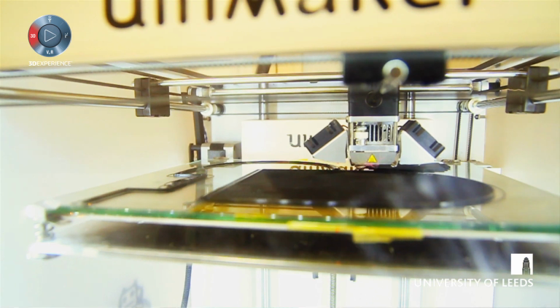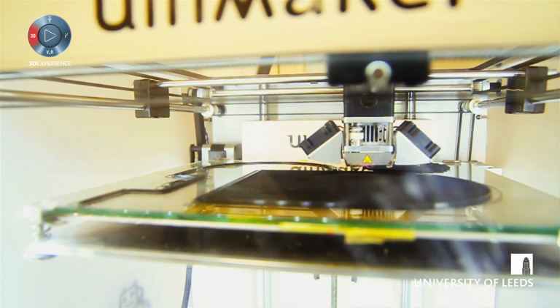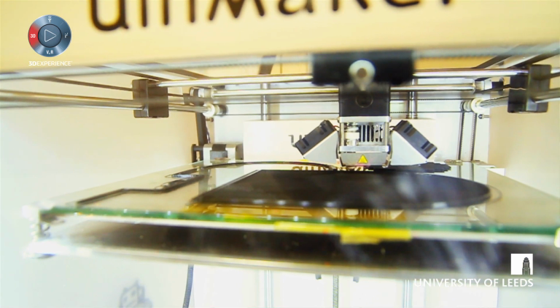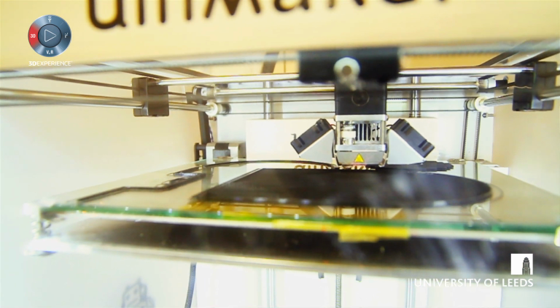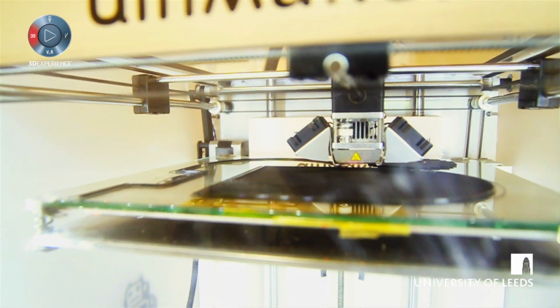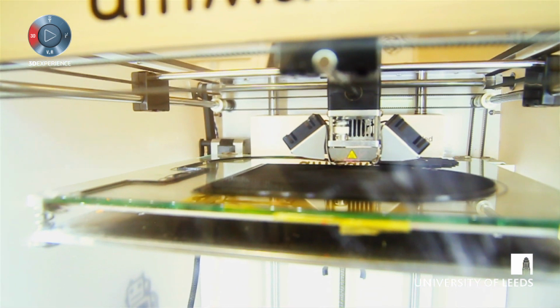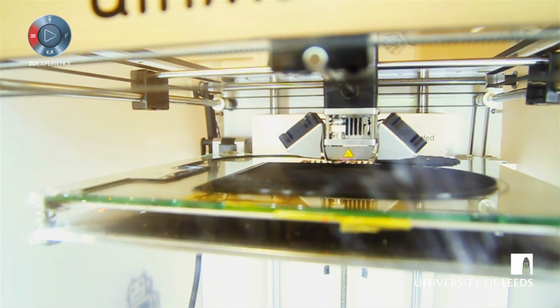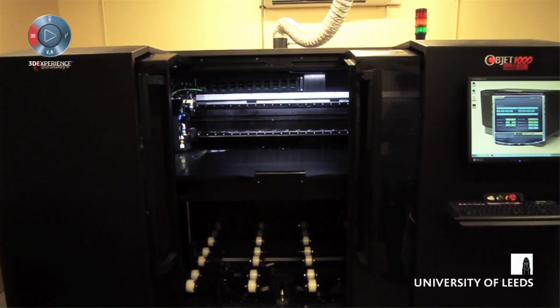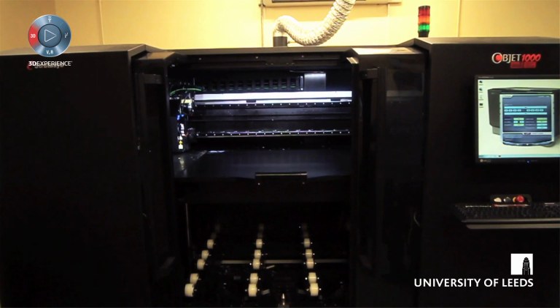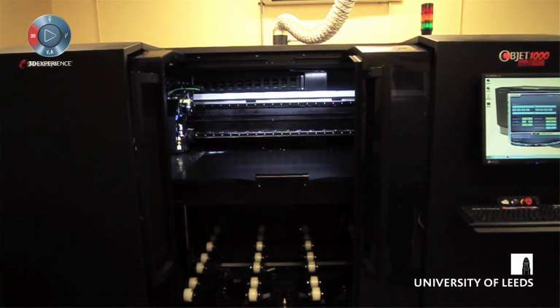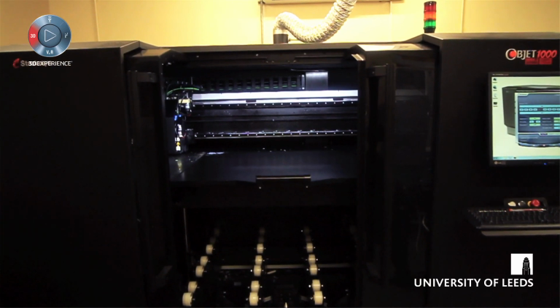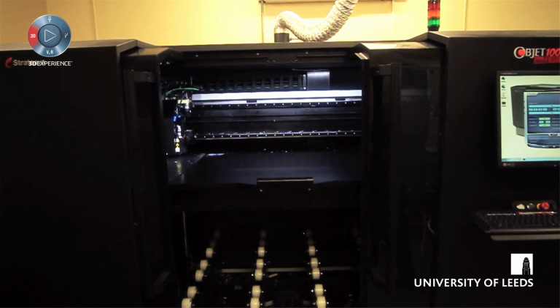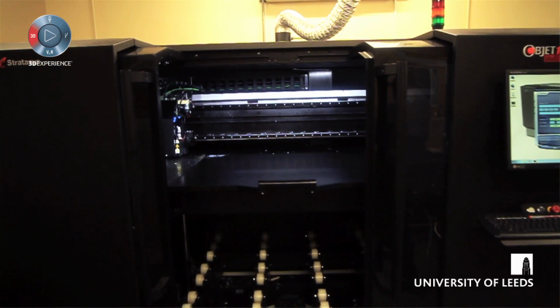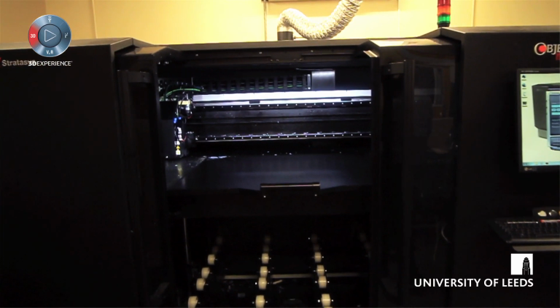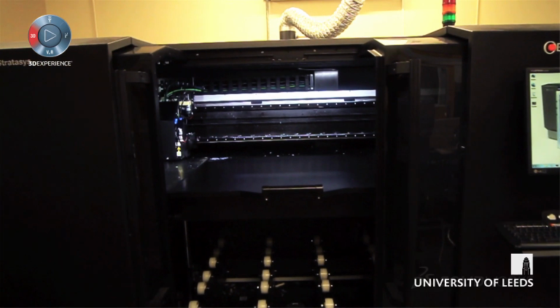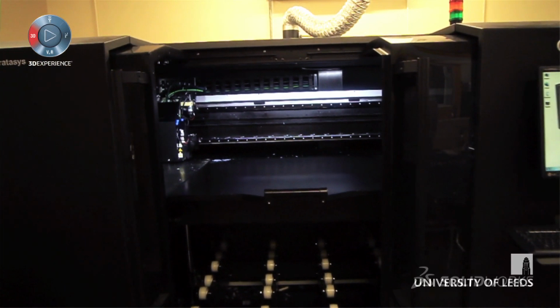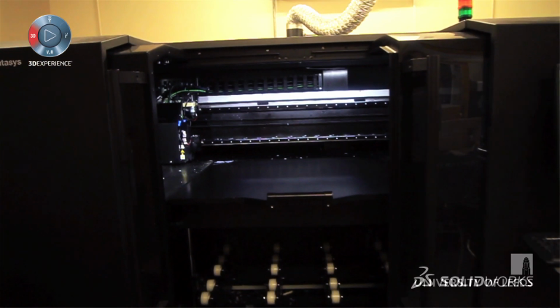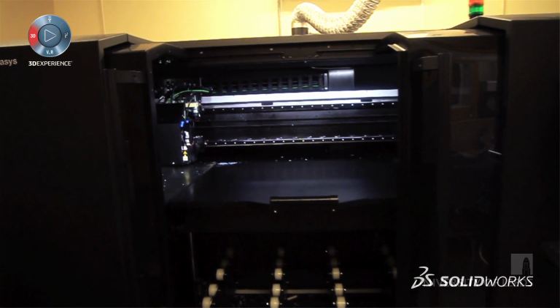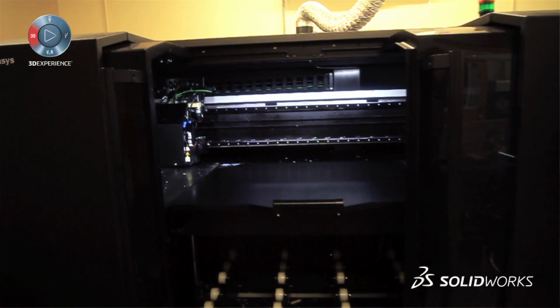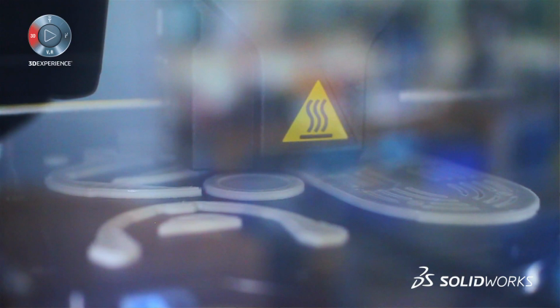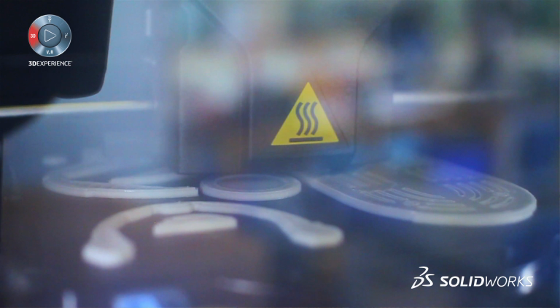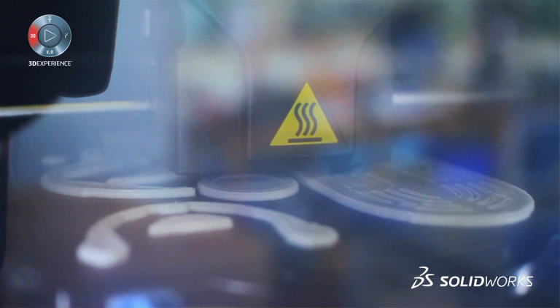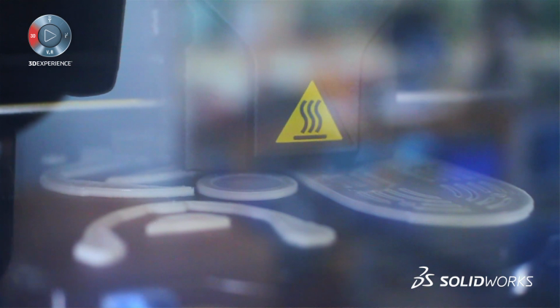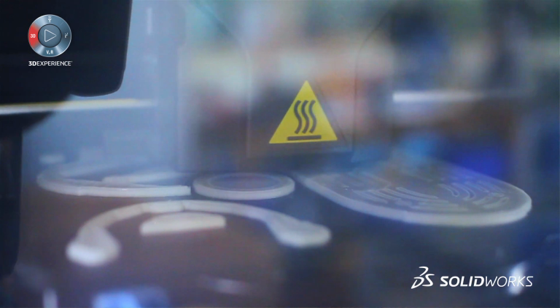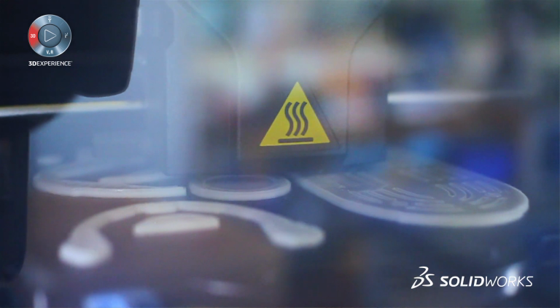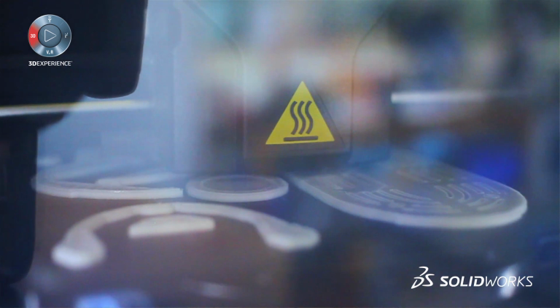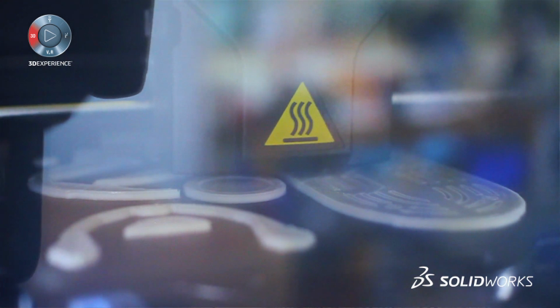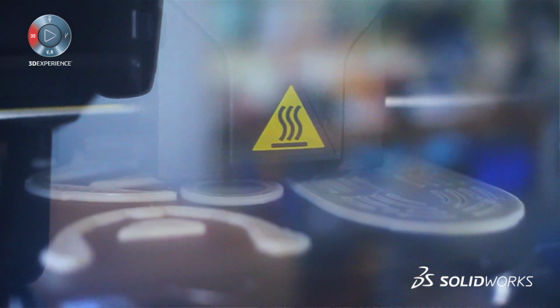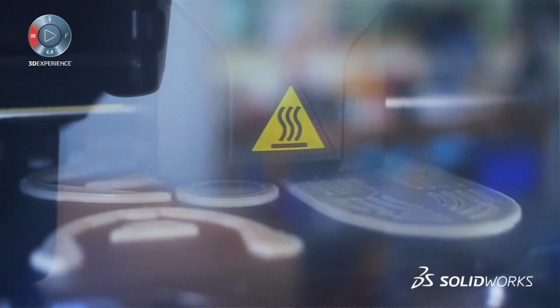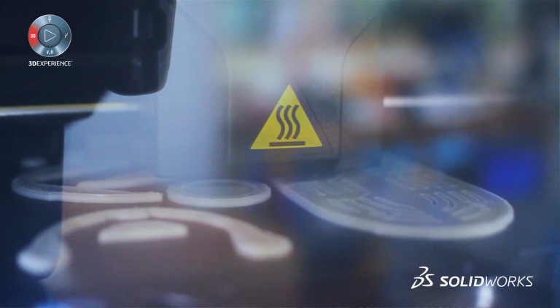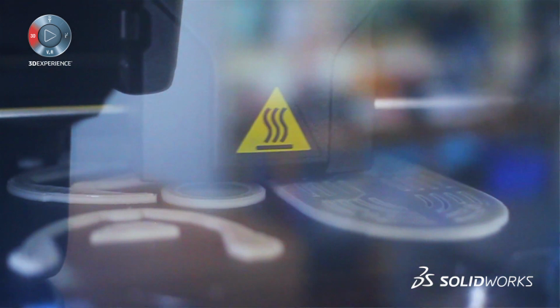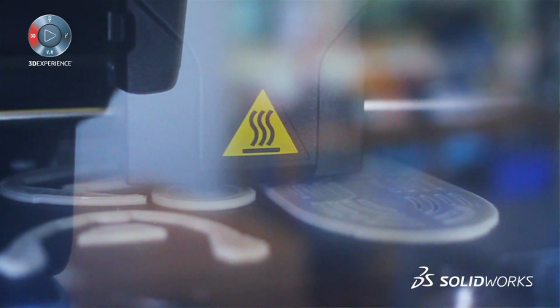We've got a number of 3D printers, so researchers can export their files, quickly prototype, and find out whether what they've designed is suitable.